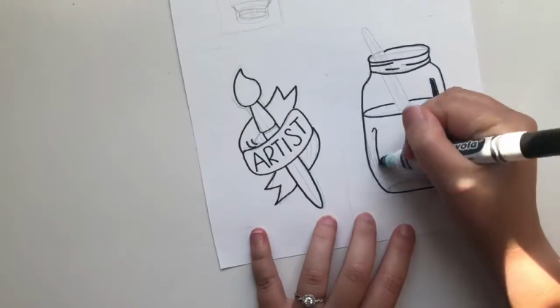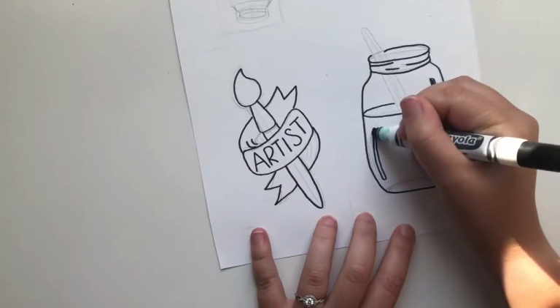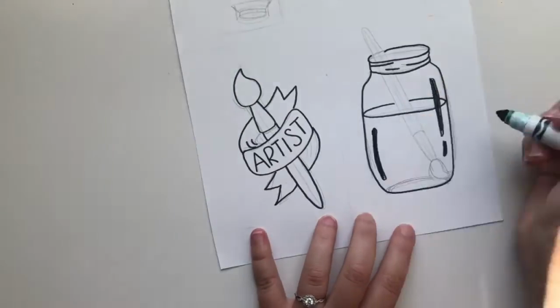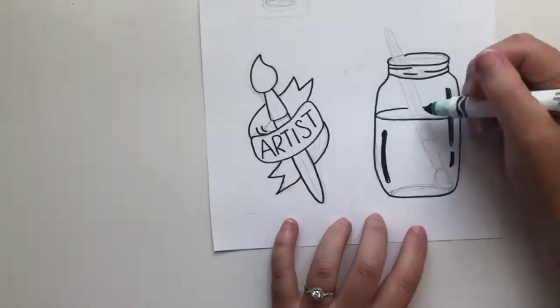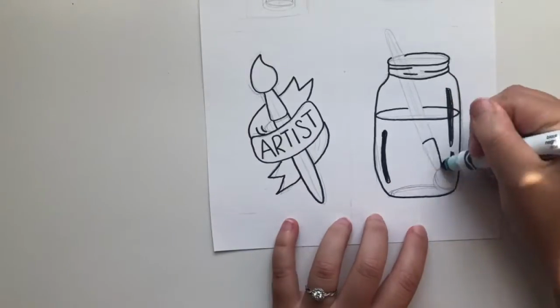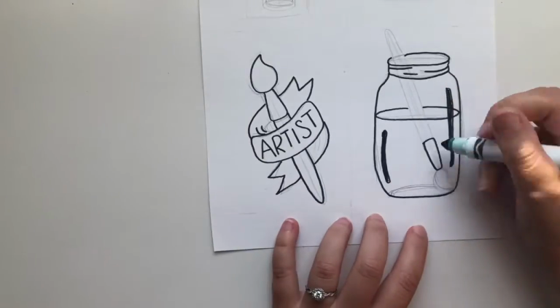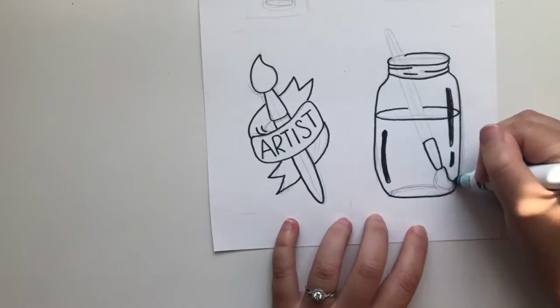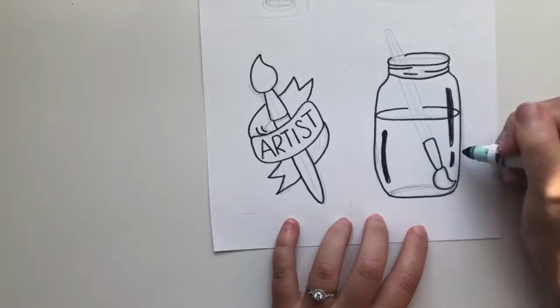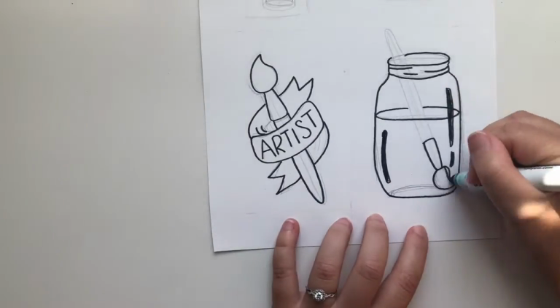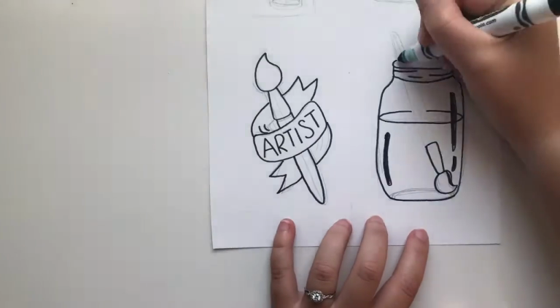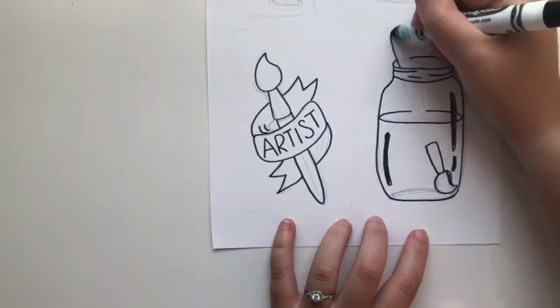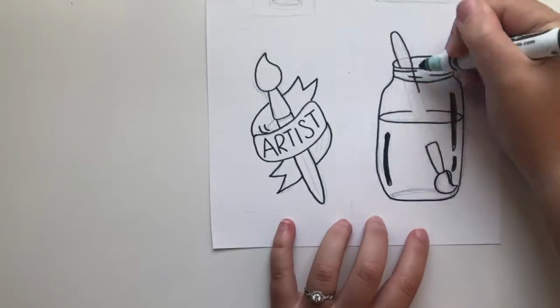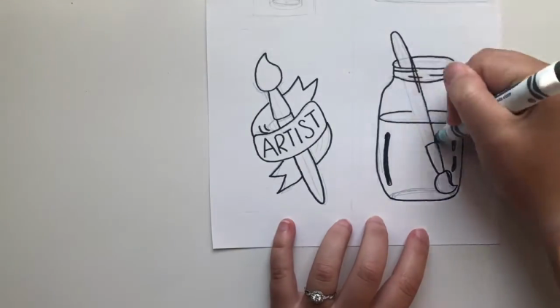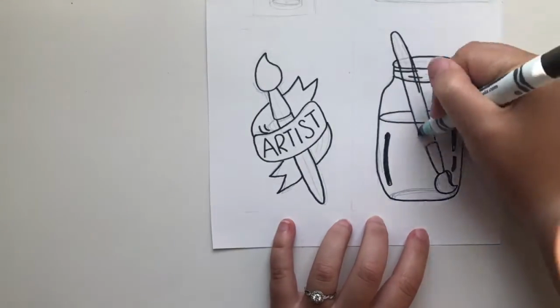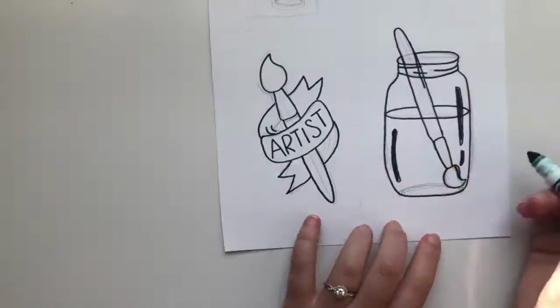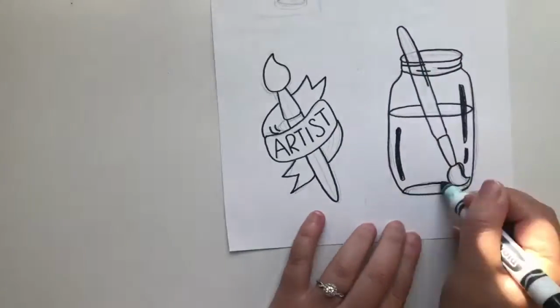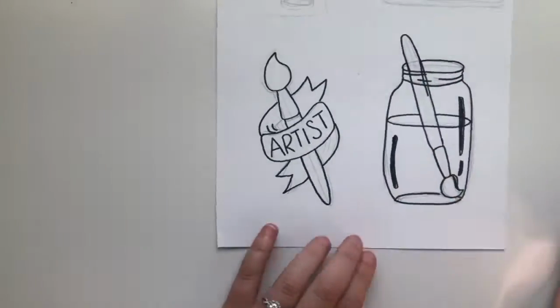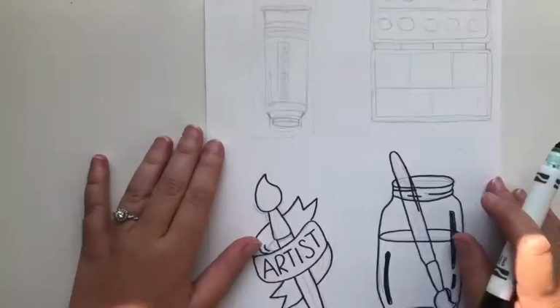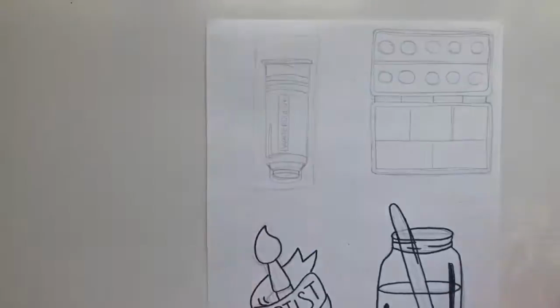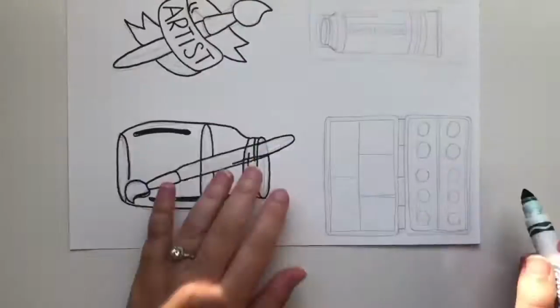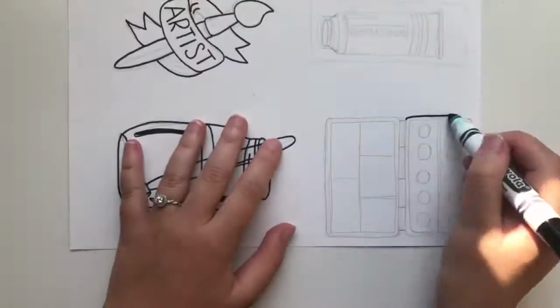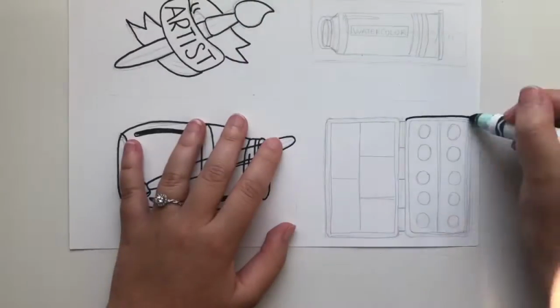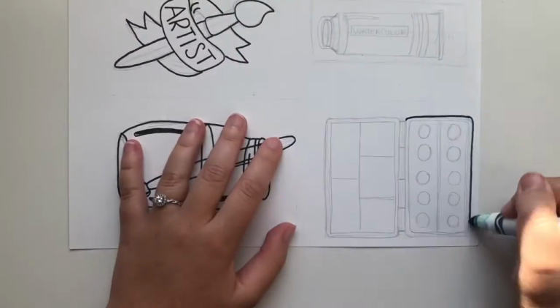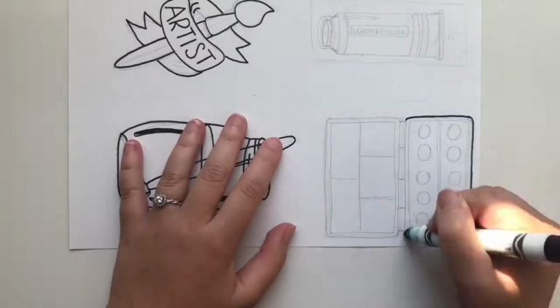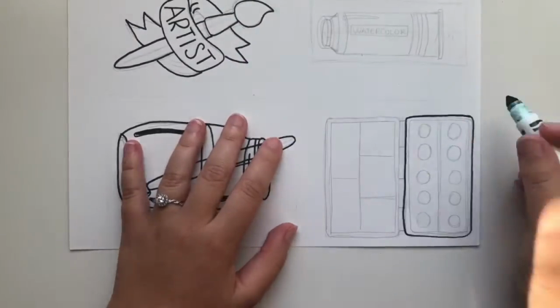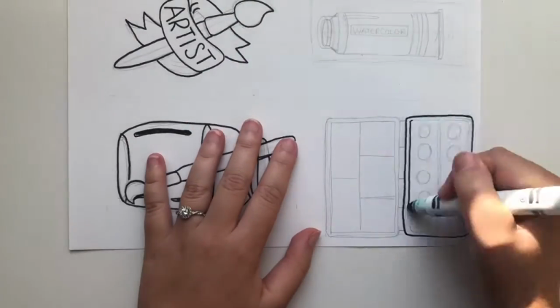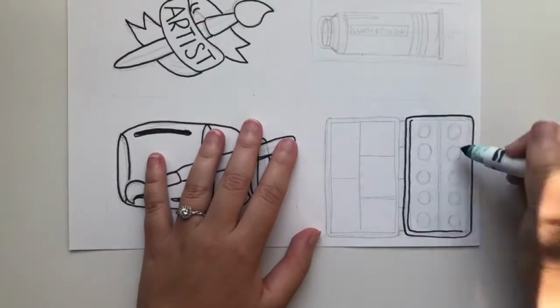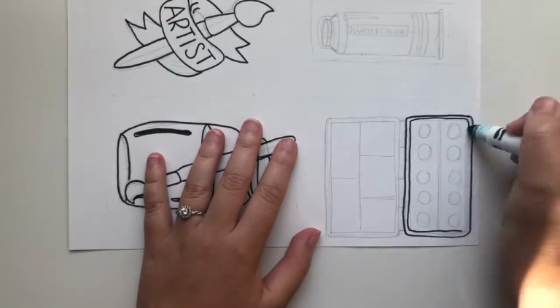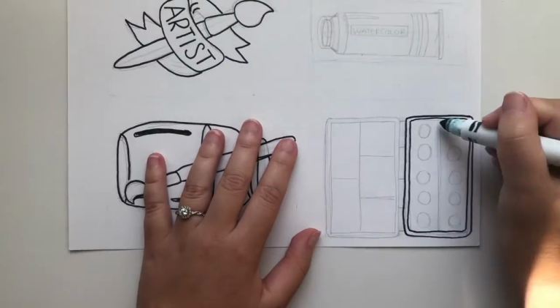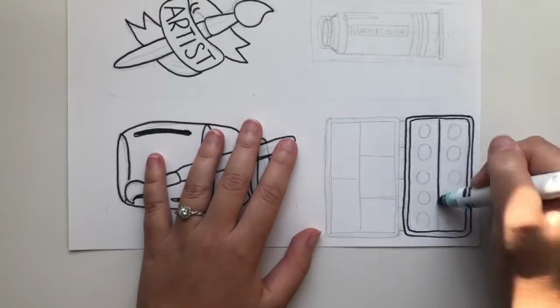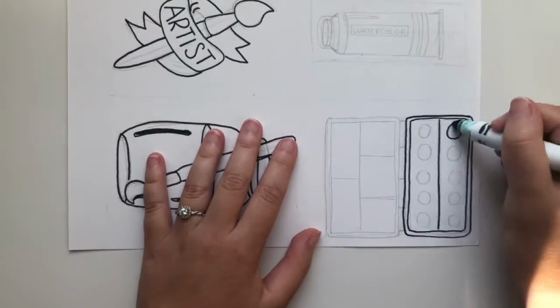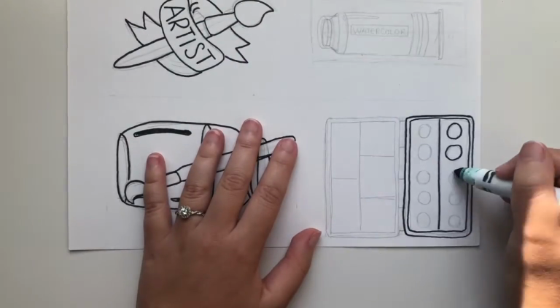Here I have sketched out the designs I want to do and I'm just using a dark pen to go over the lines to make it easier to see.